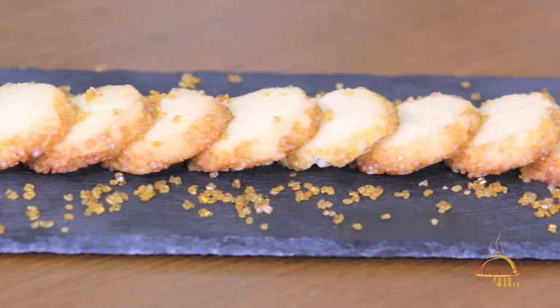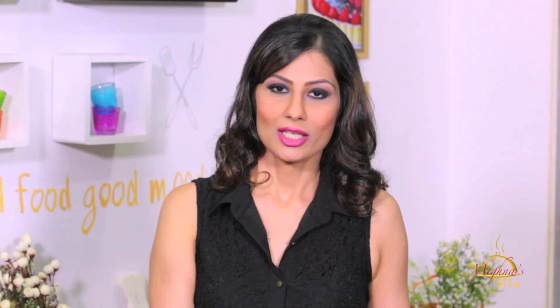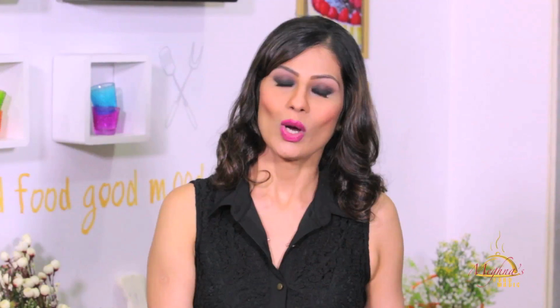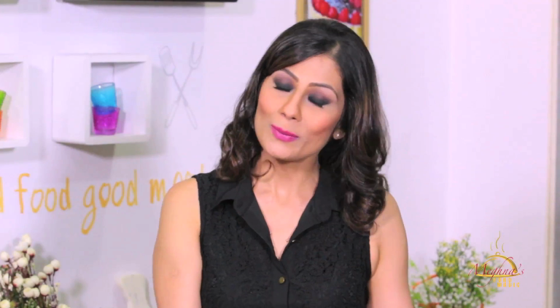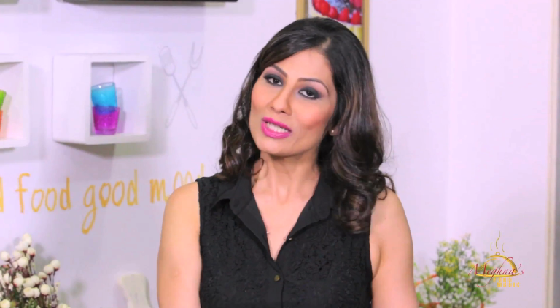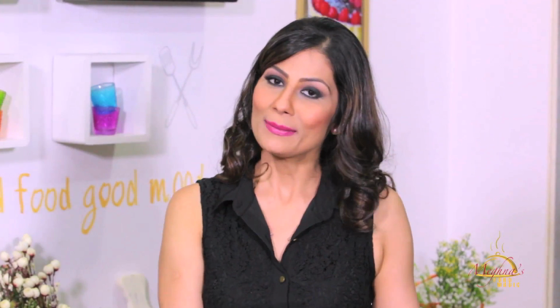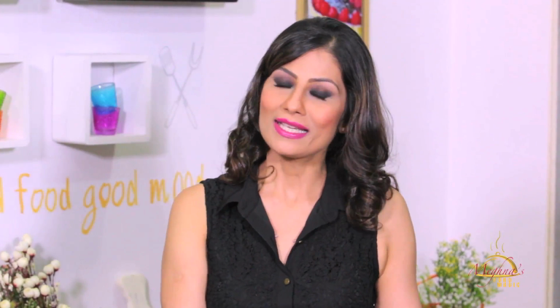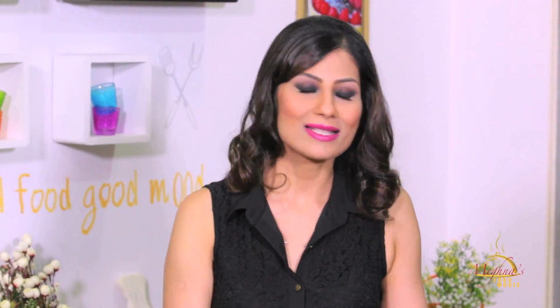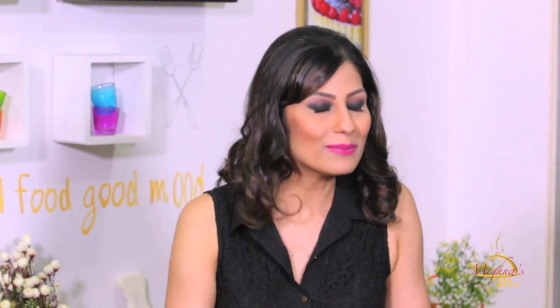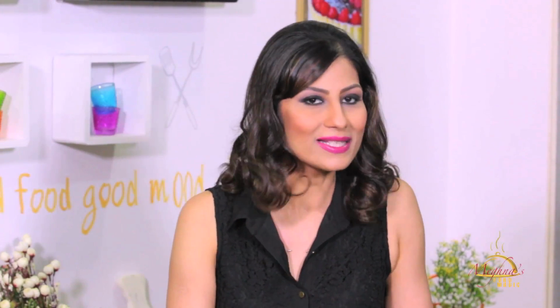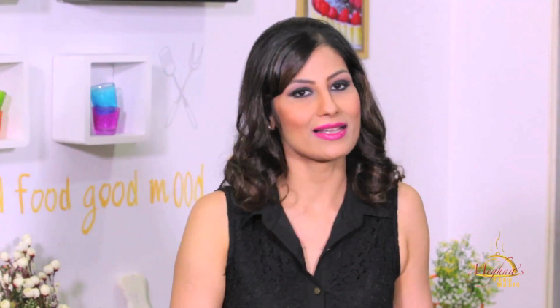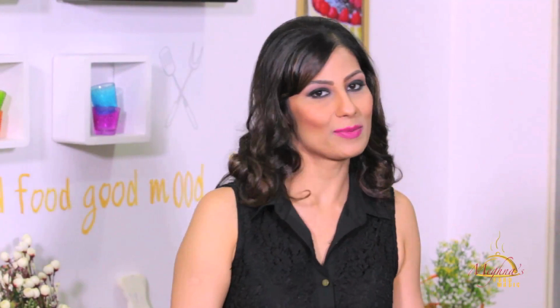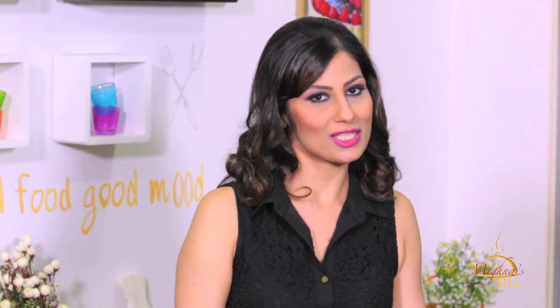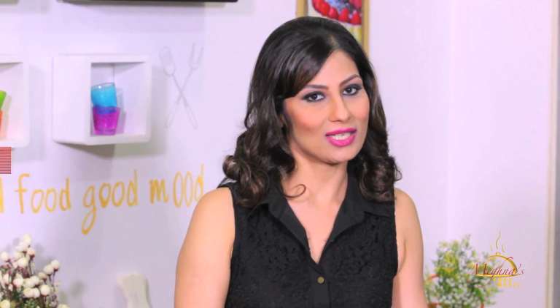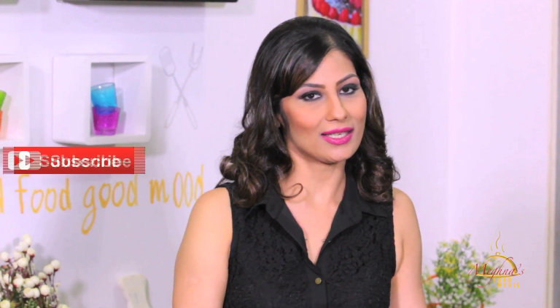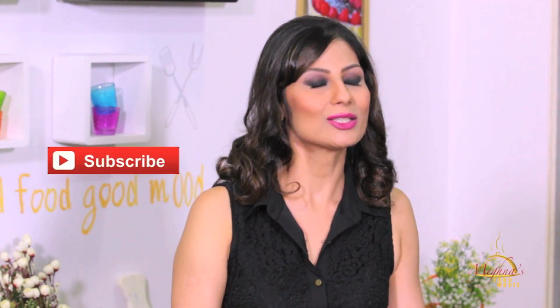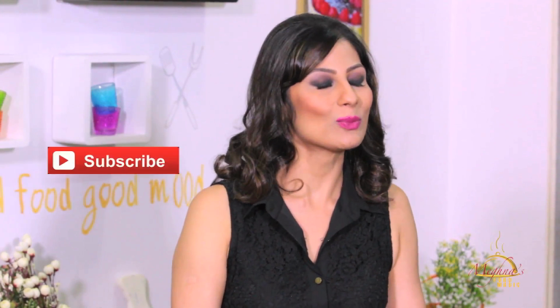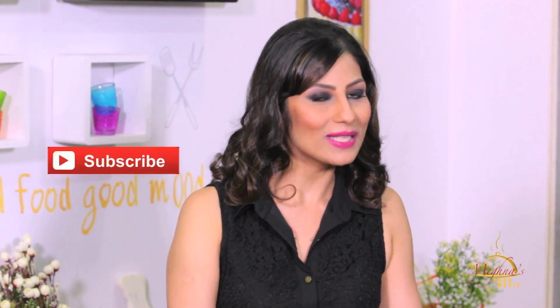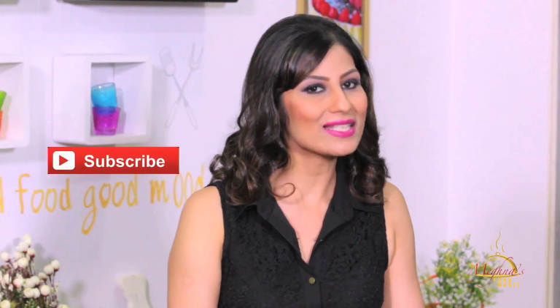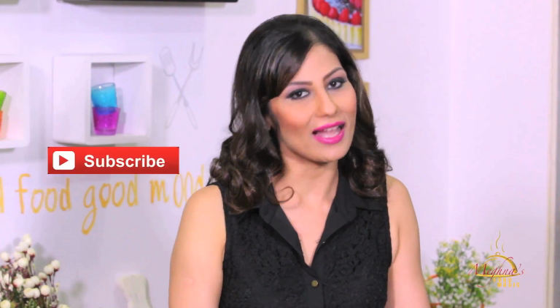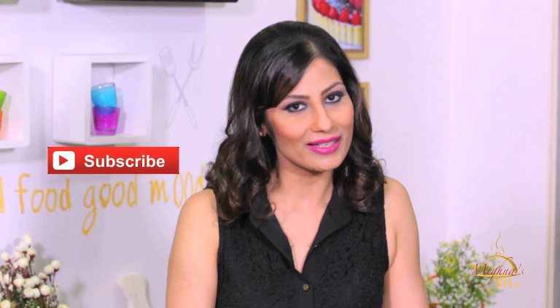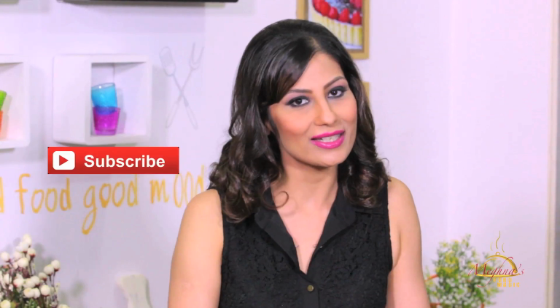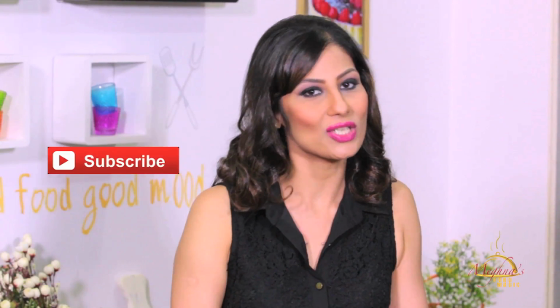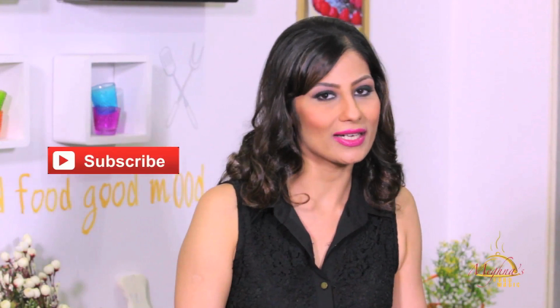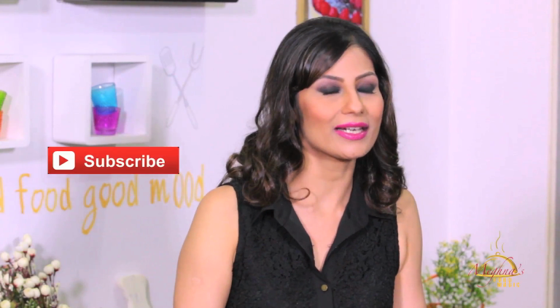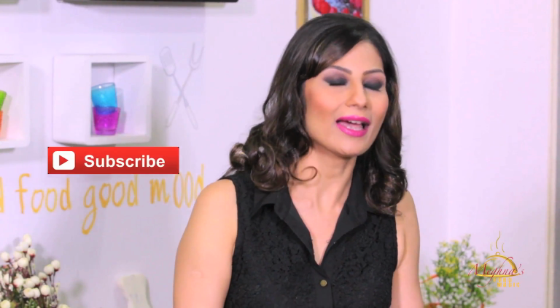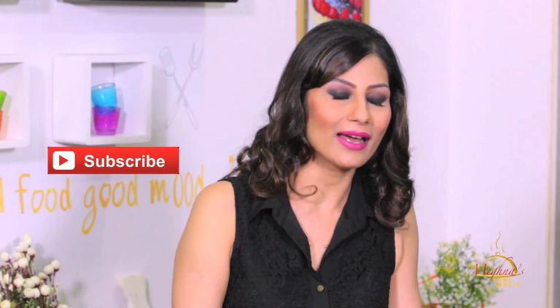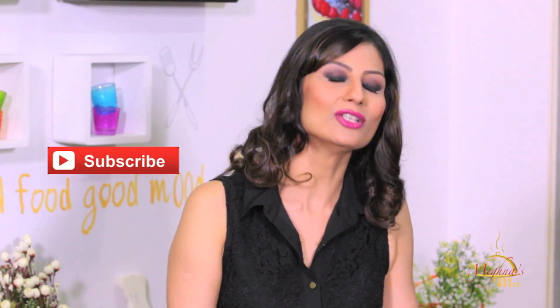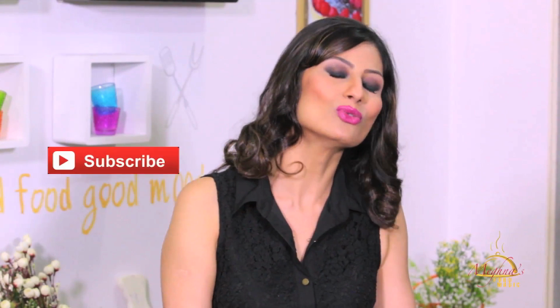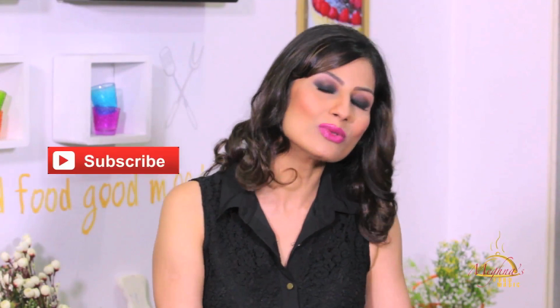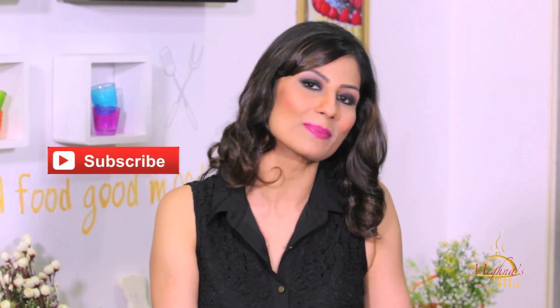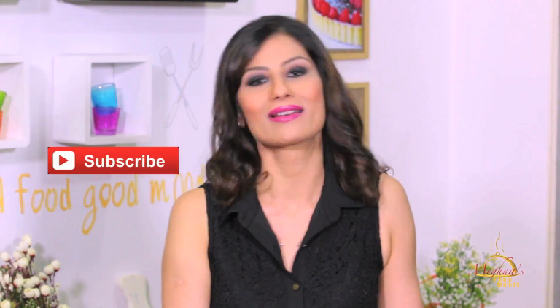So if you like this simple recipe, please like, share, and do subscribe.